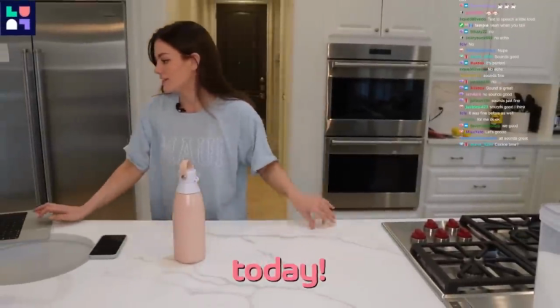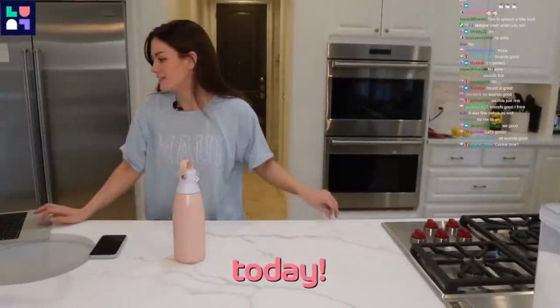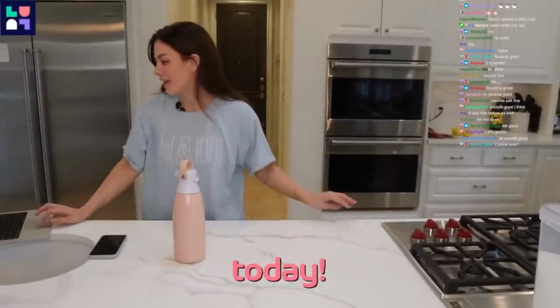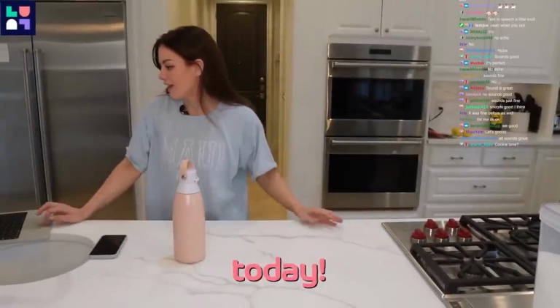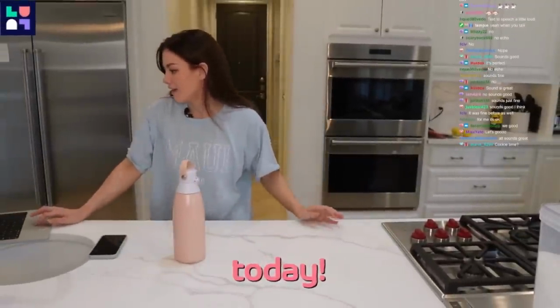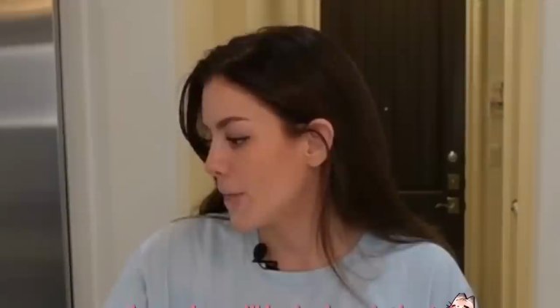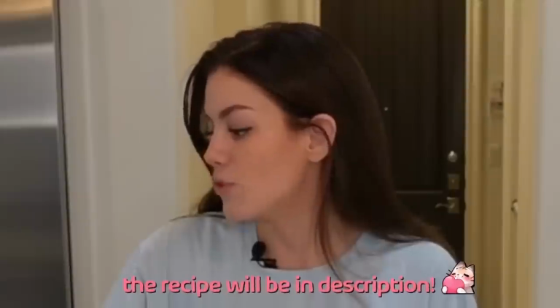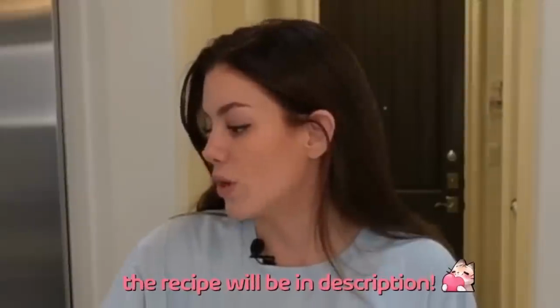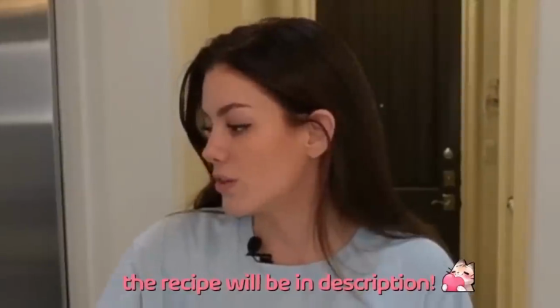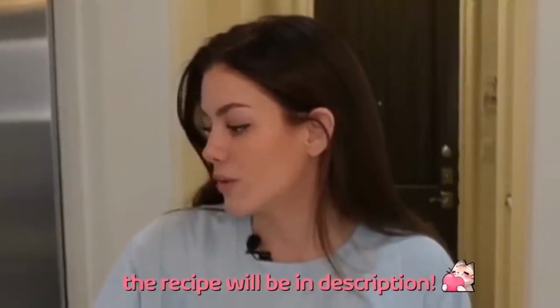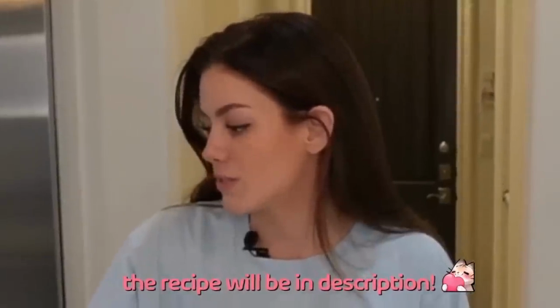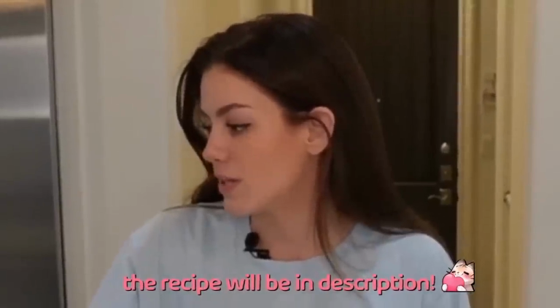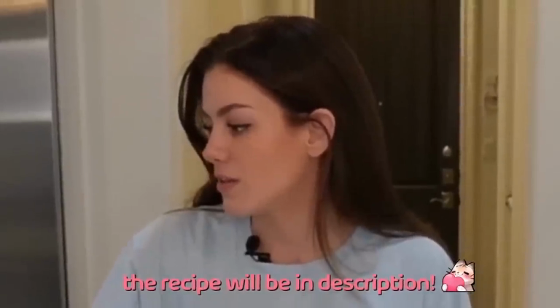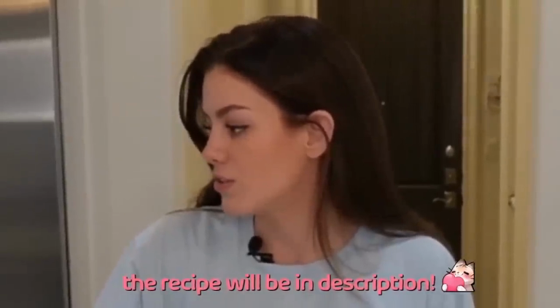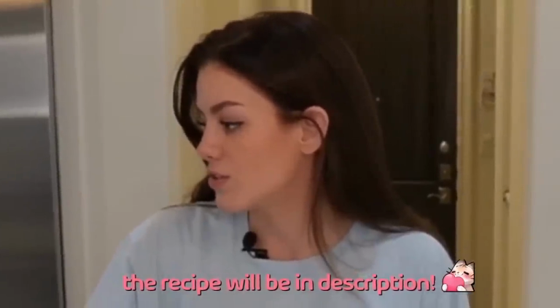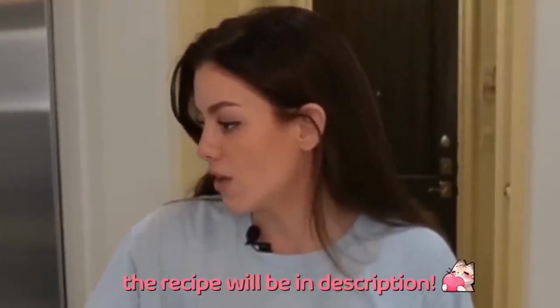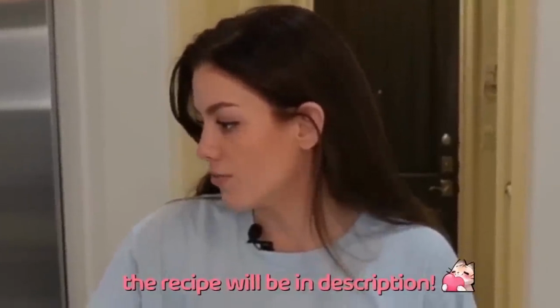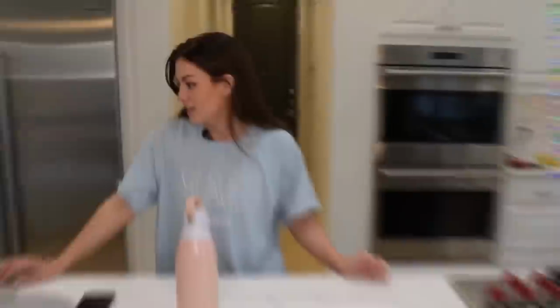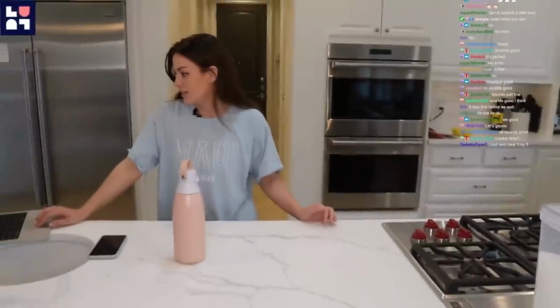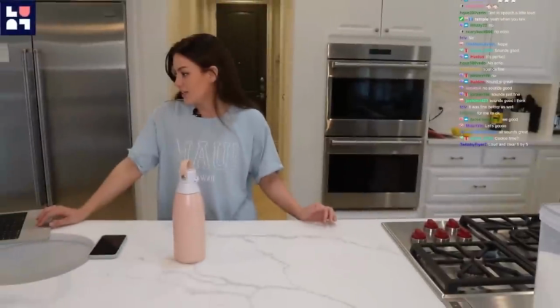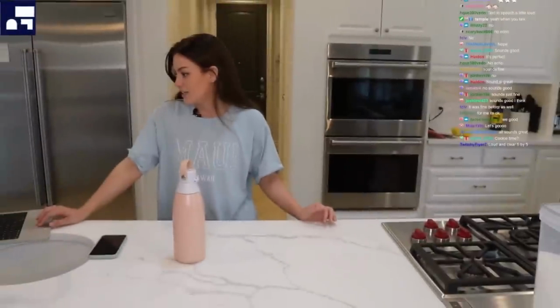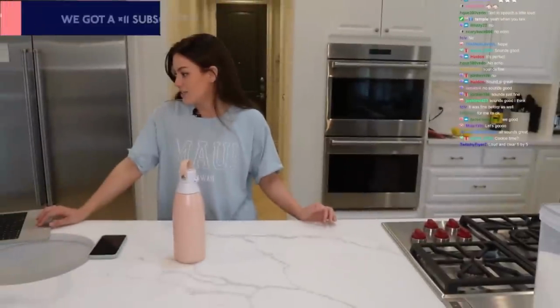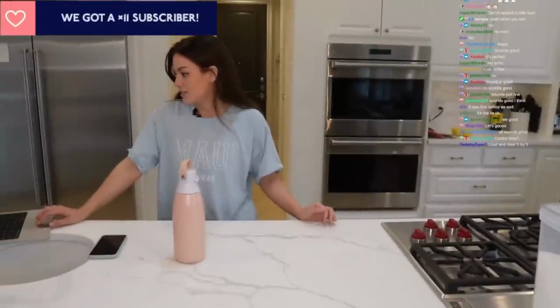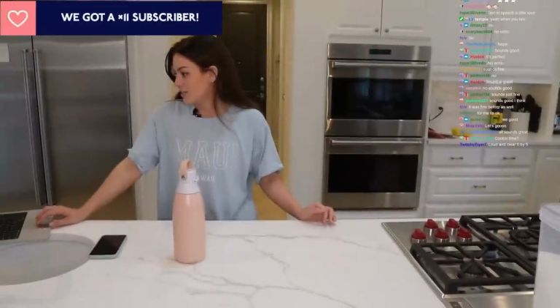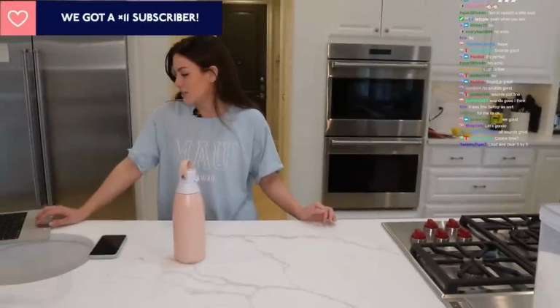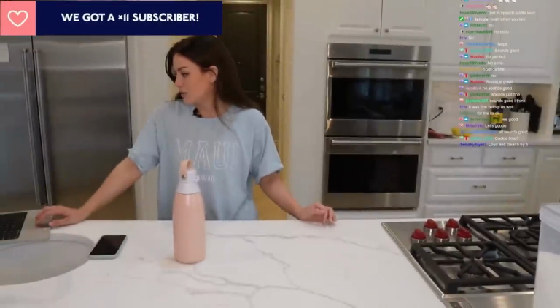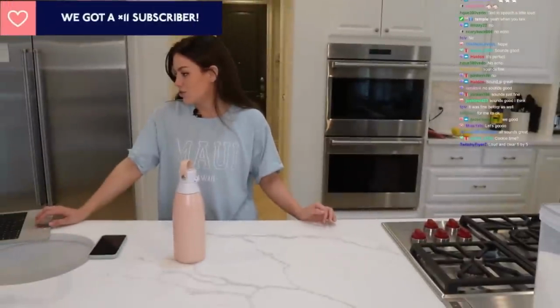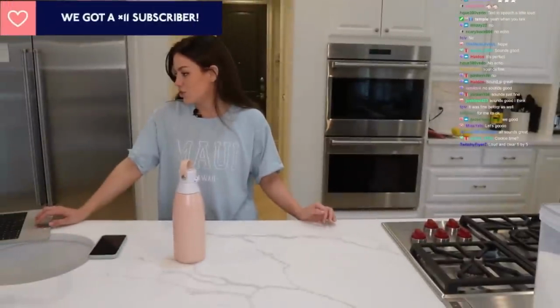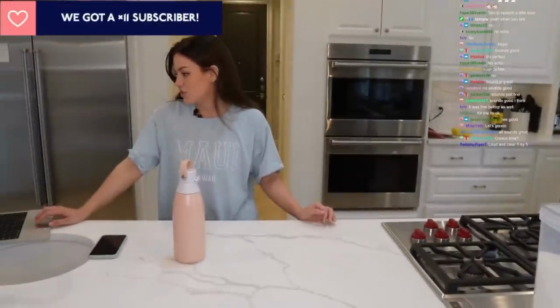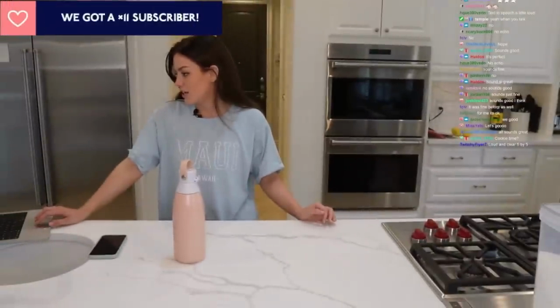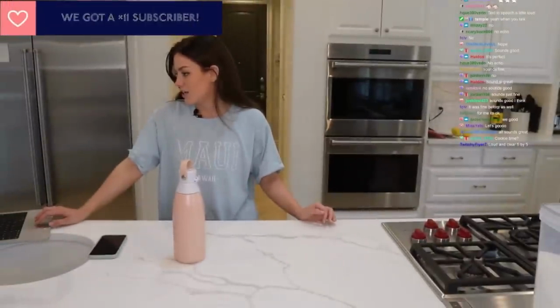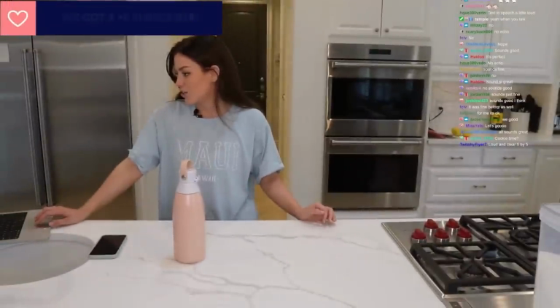Today, if you want the recipe yourself, it is lemon cheesecake cookies.